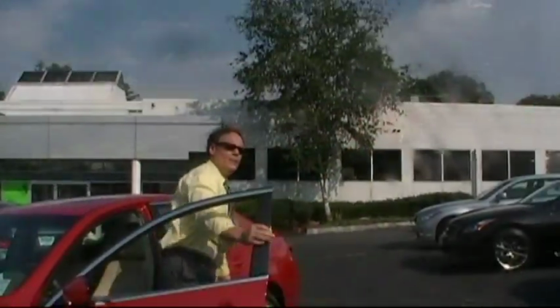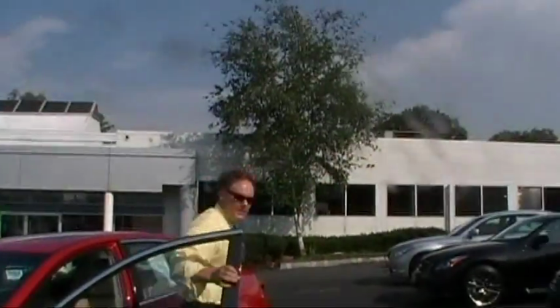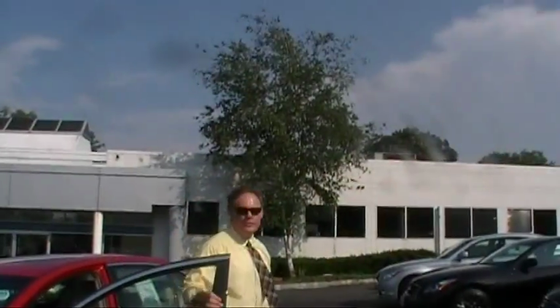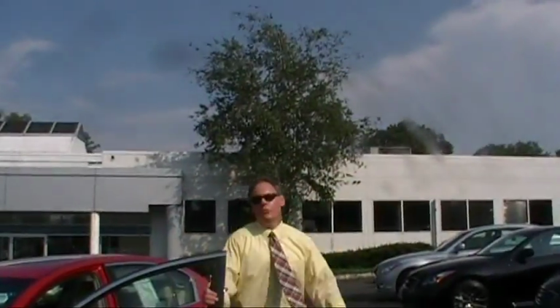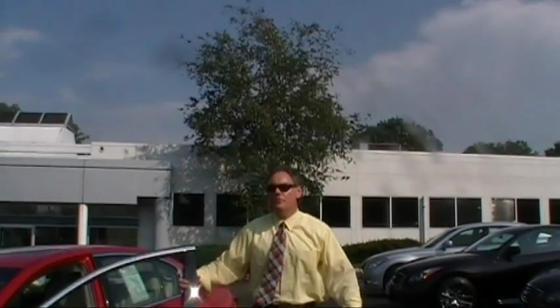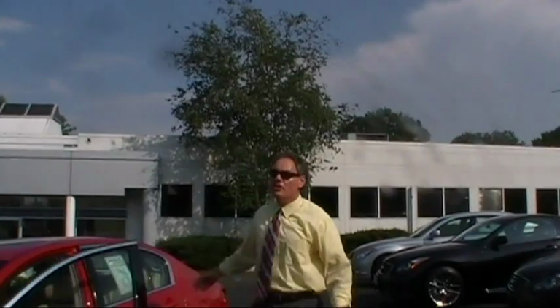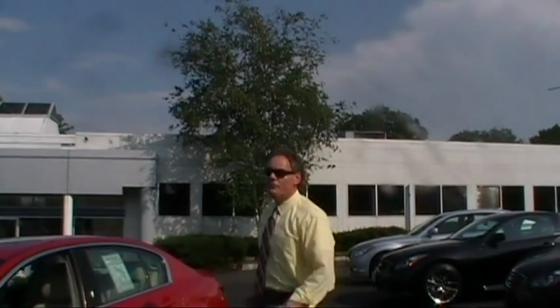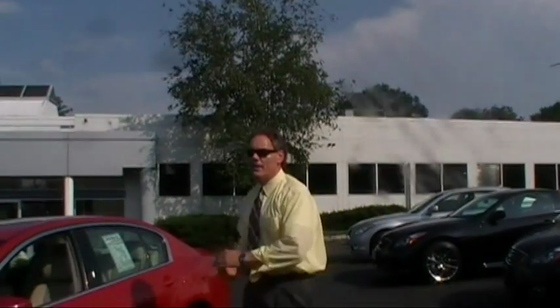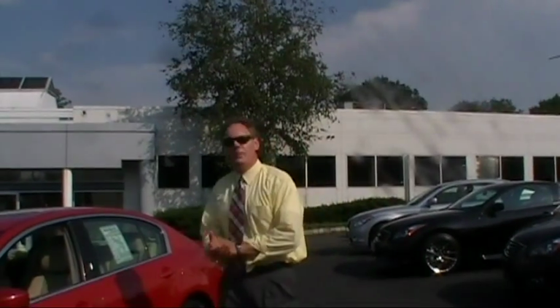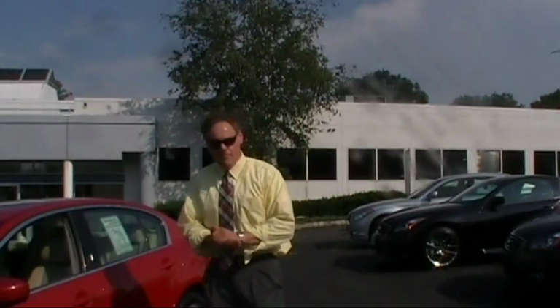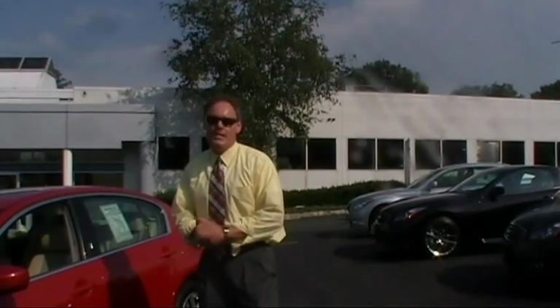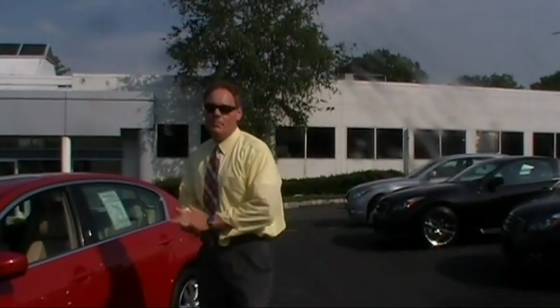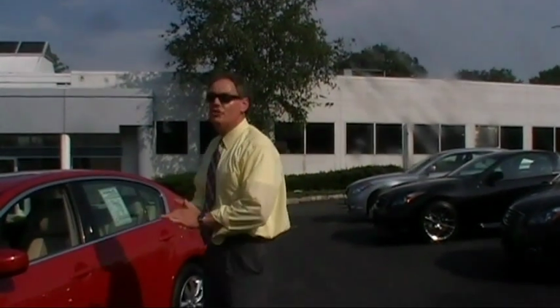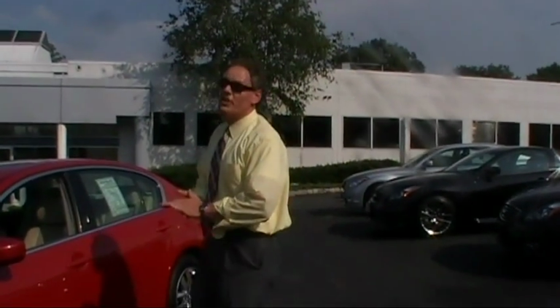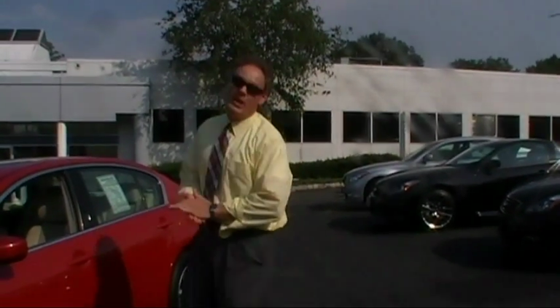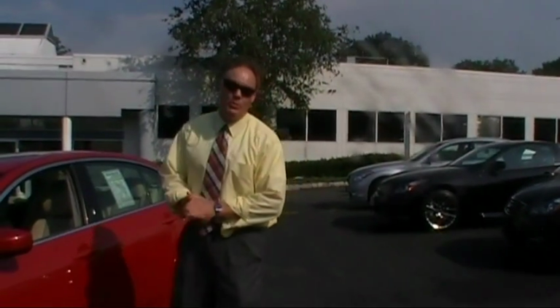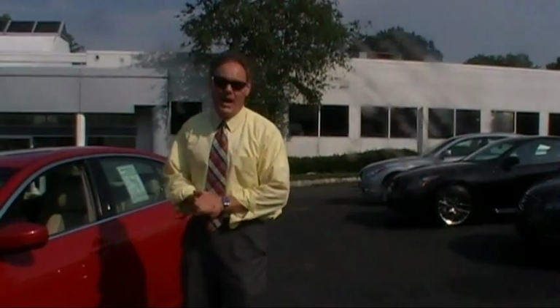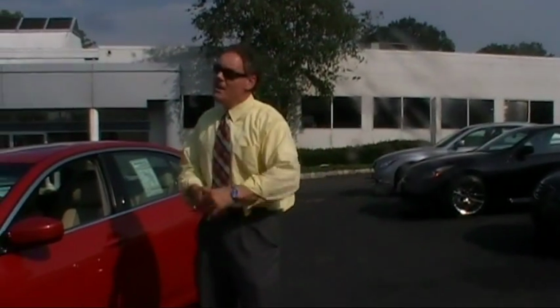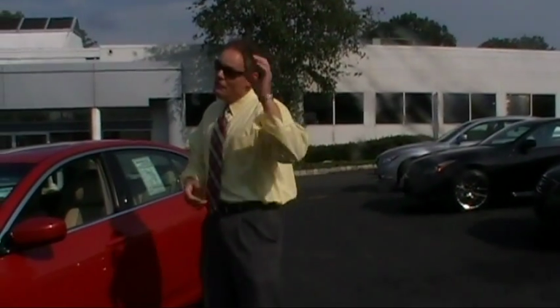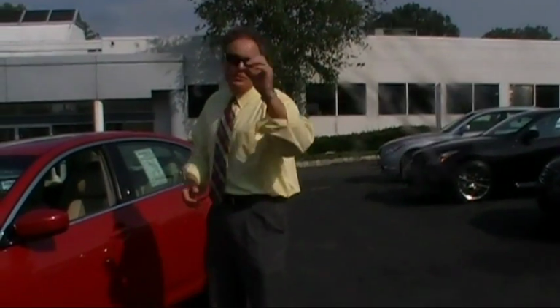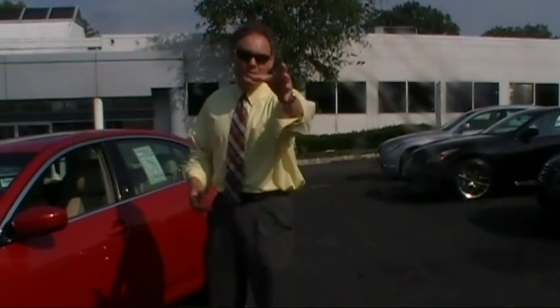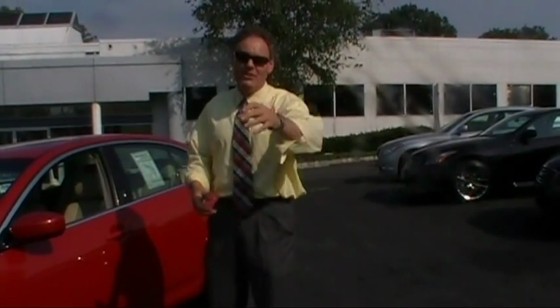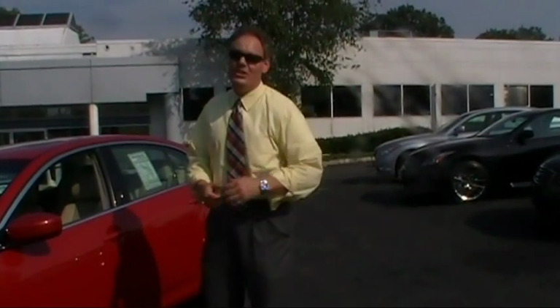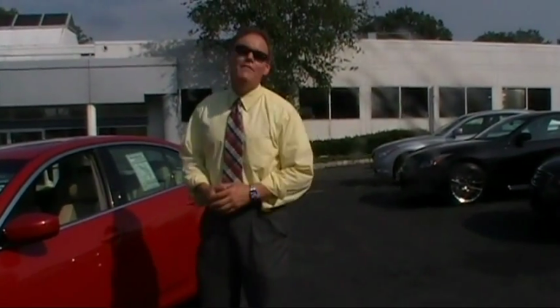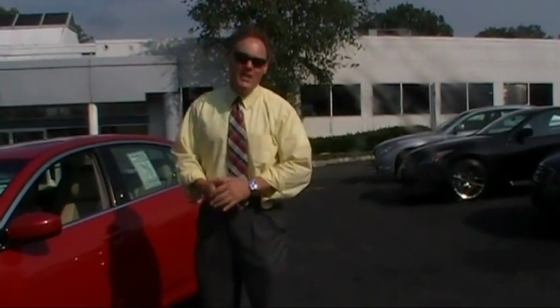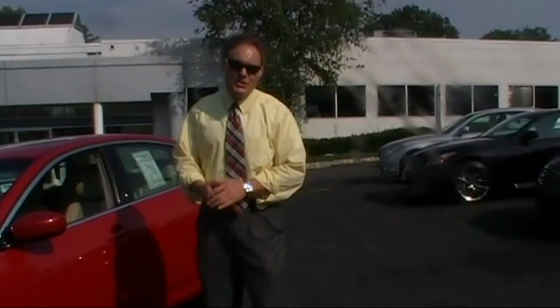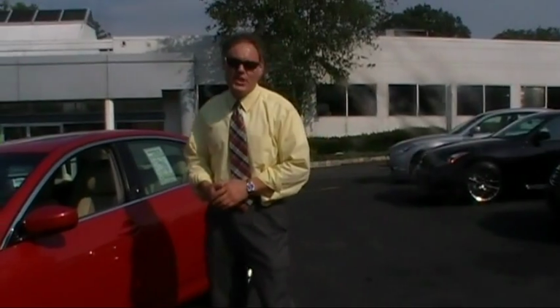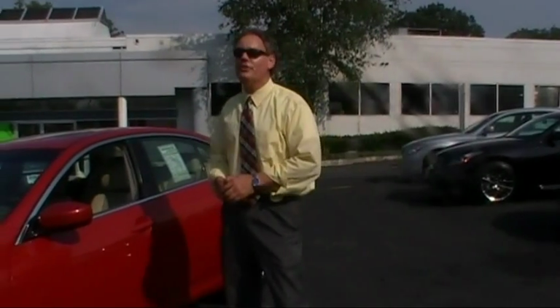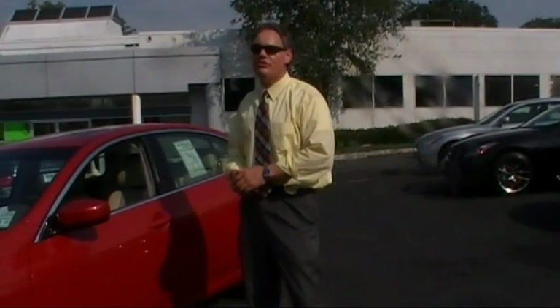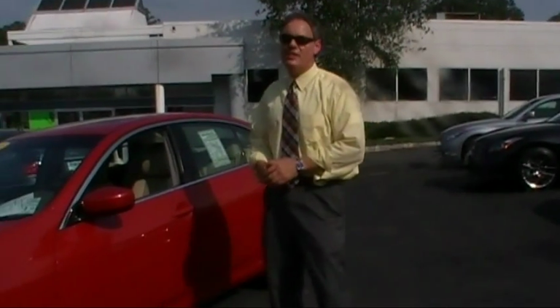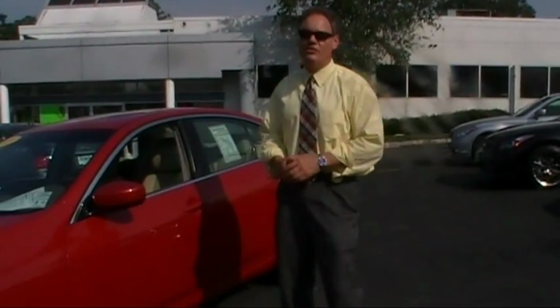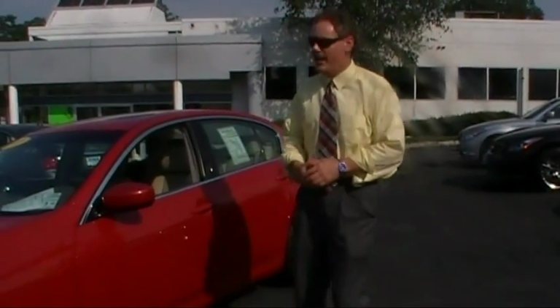Good afternoon. Welcome to Douglas Infiniti. I'm Ken Bean, and I'm going to show you an exceptional buy for a 2009 Infiniti G37X sedan.